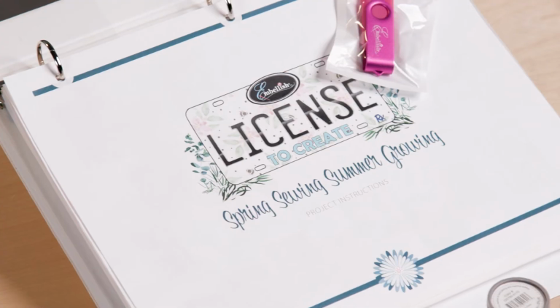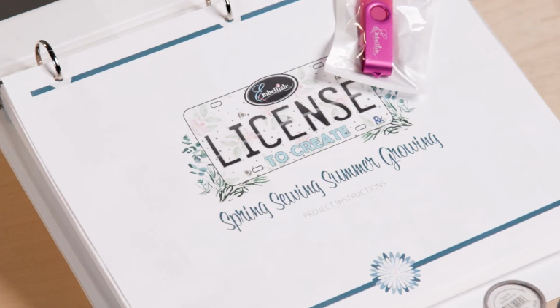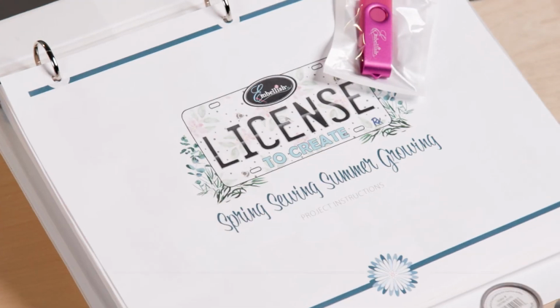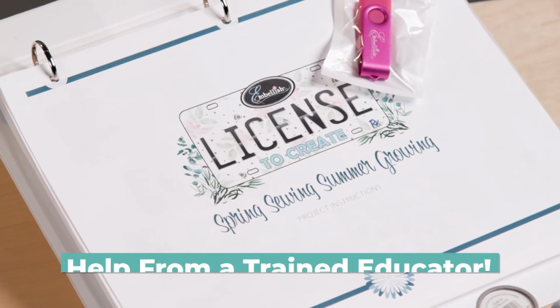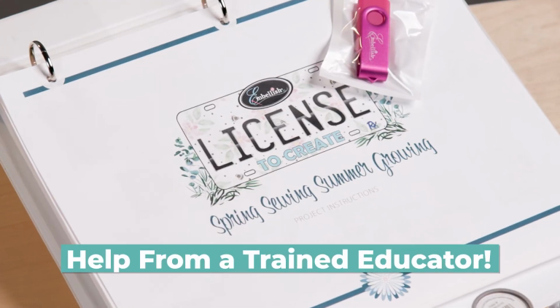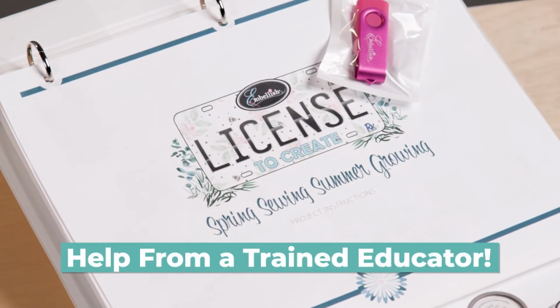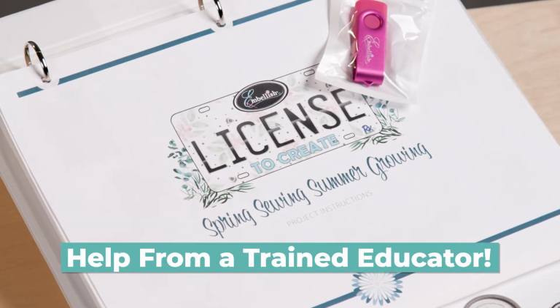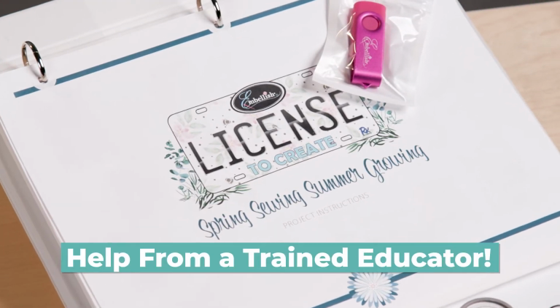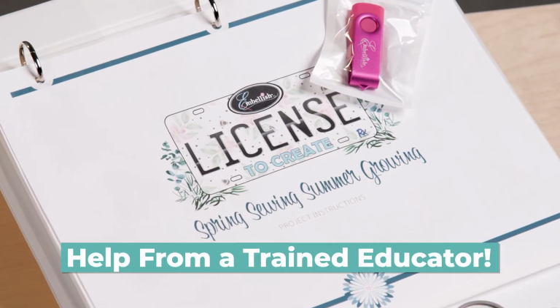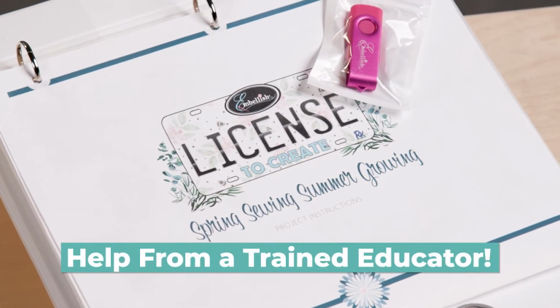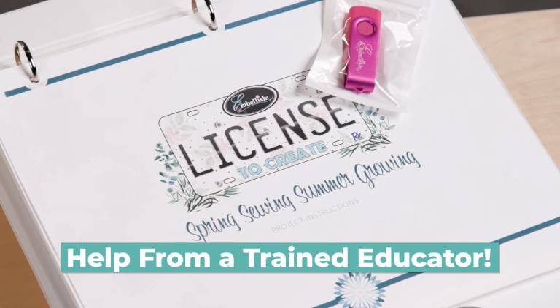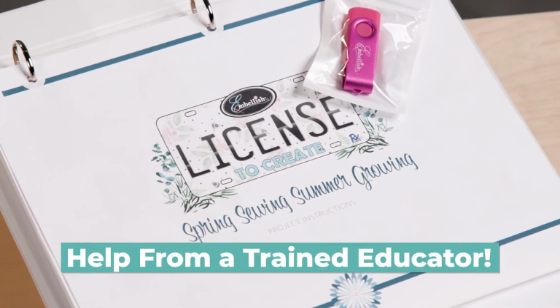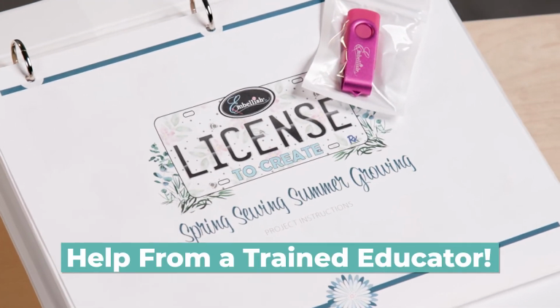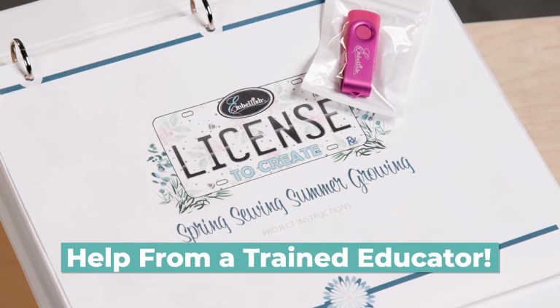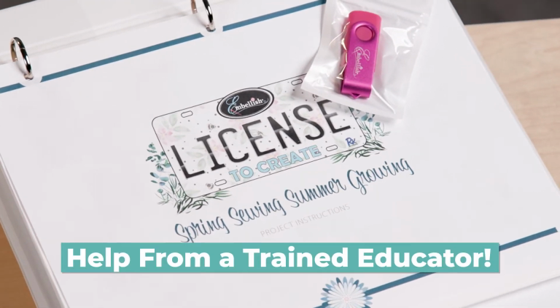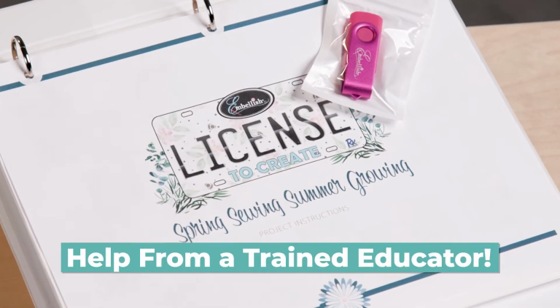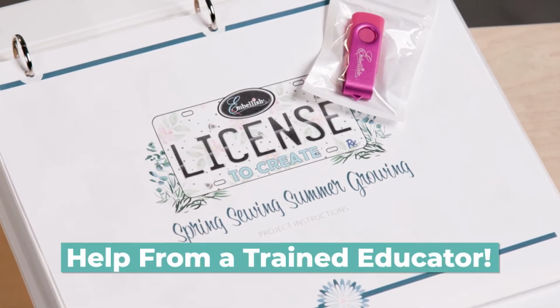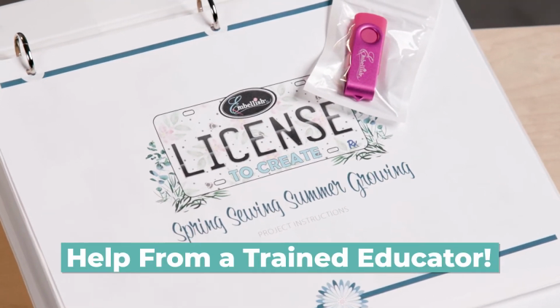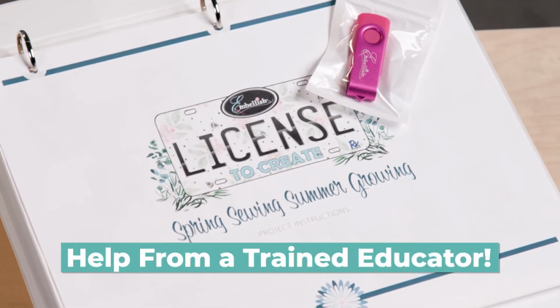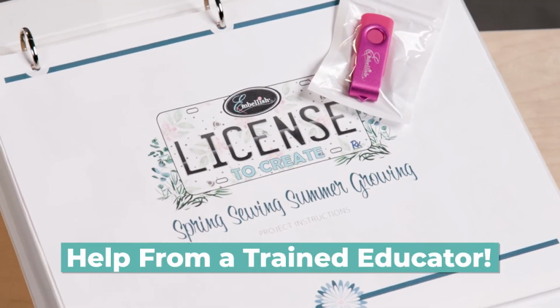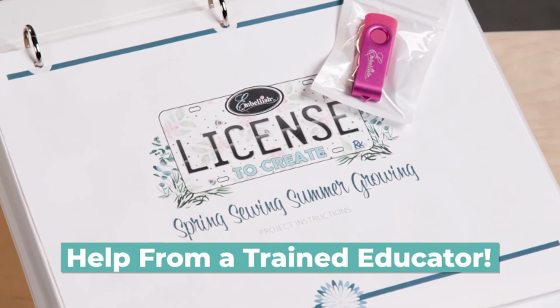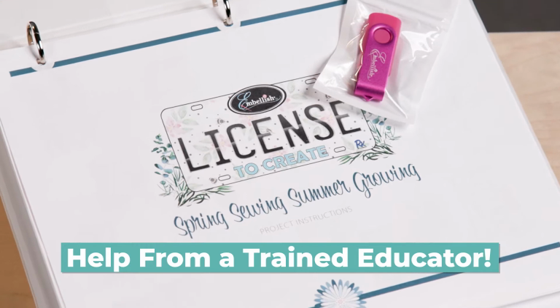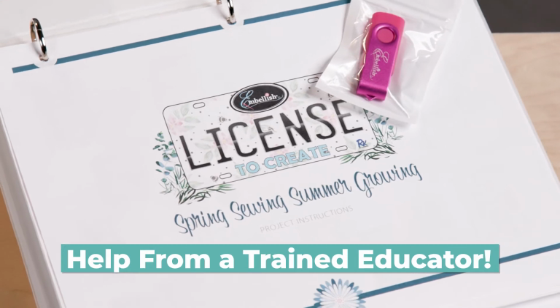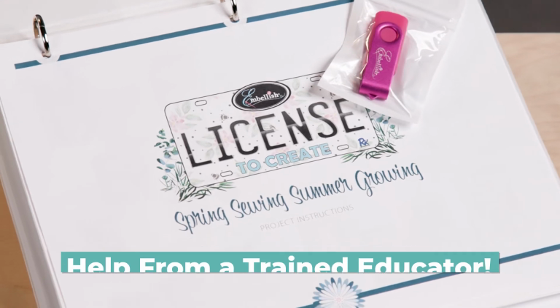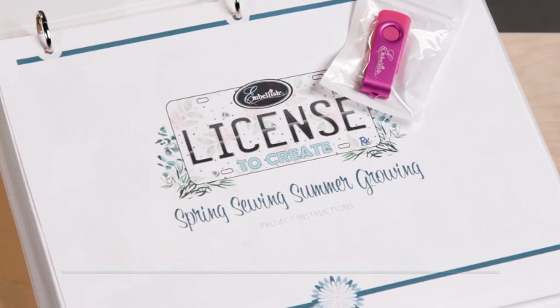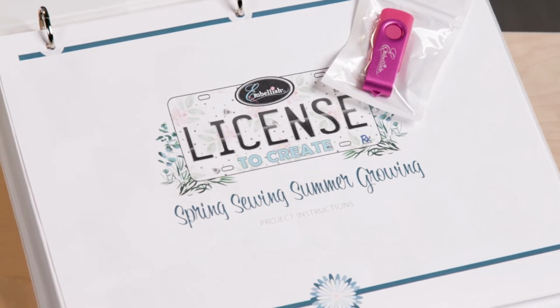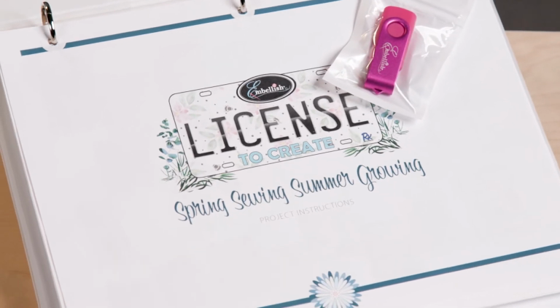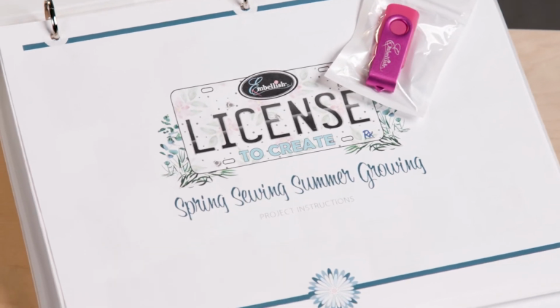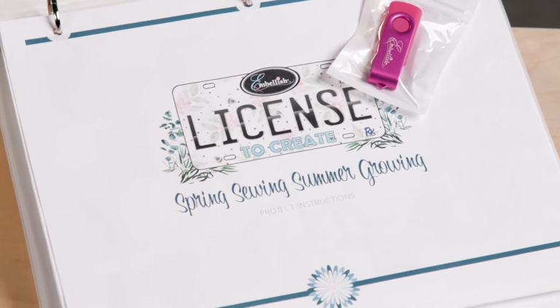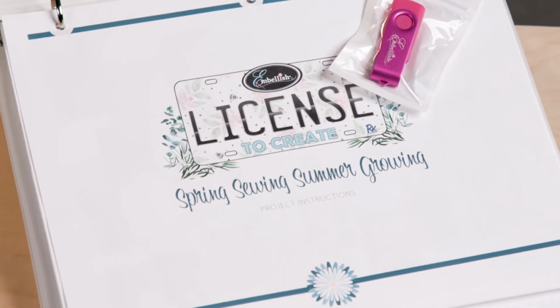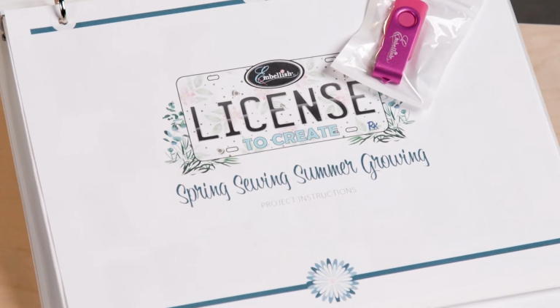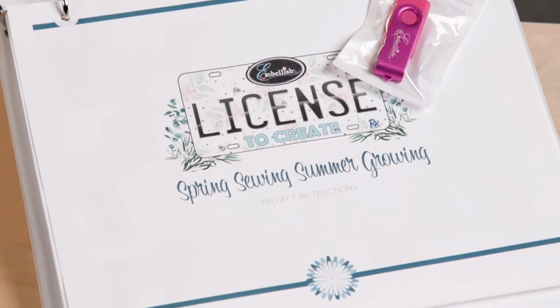Your kit includes an easy-to-follow manual to use while your instructor guides you. Here's what you can make.